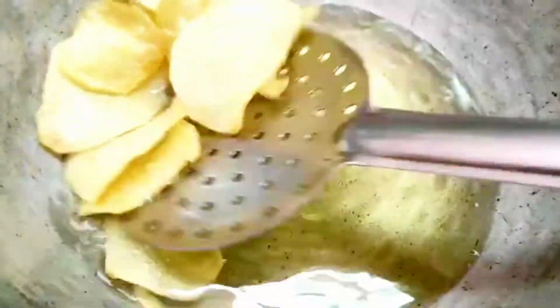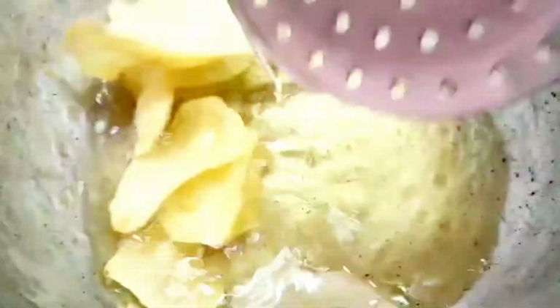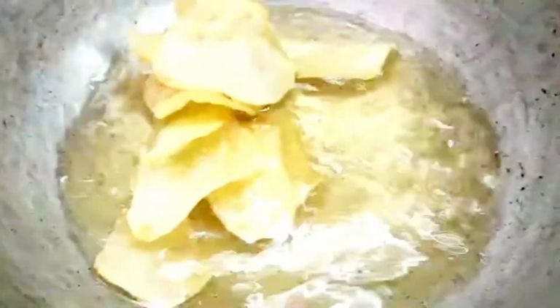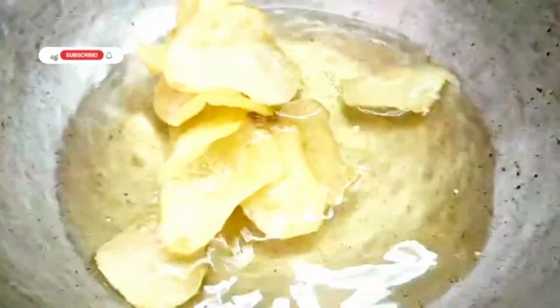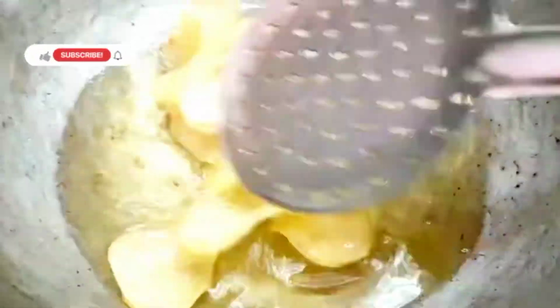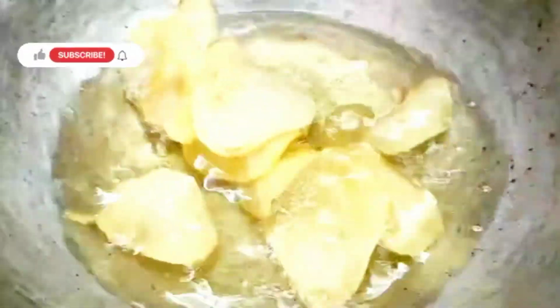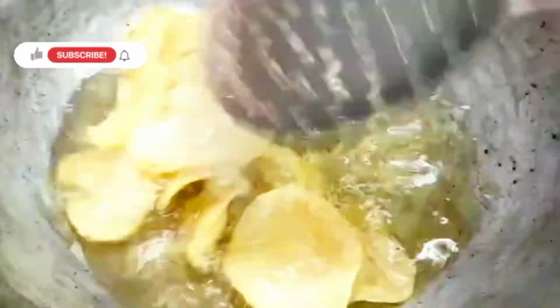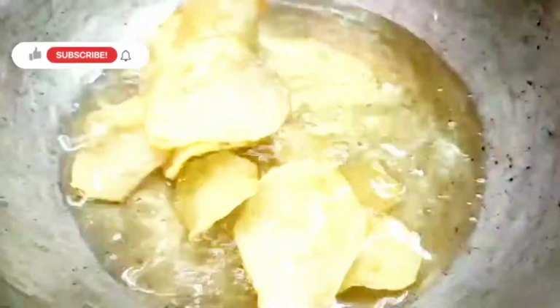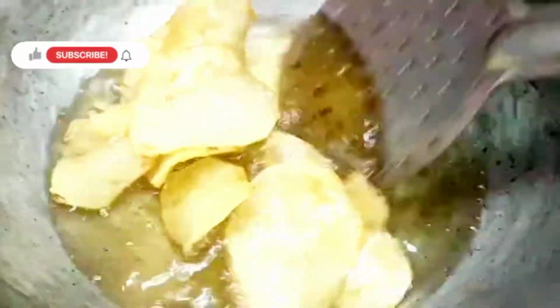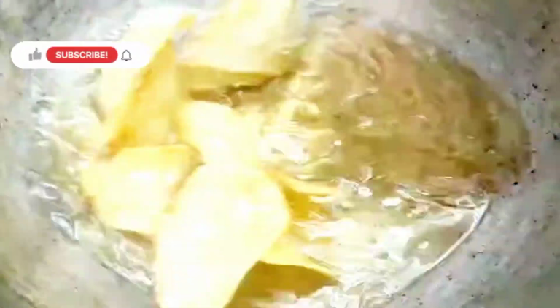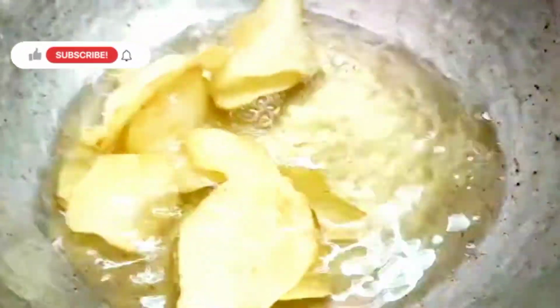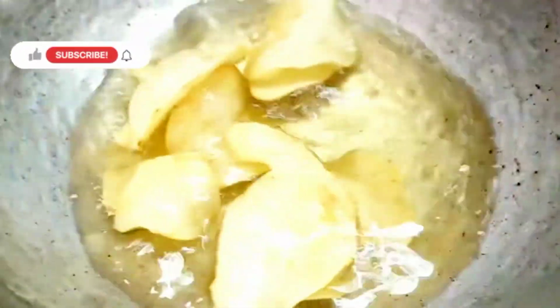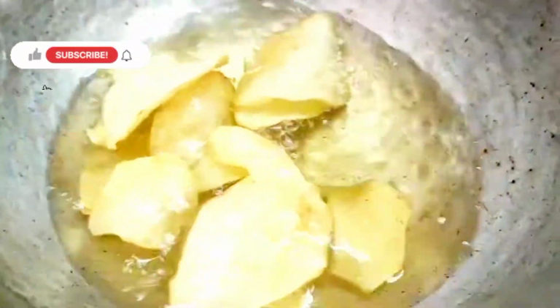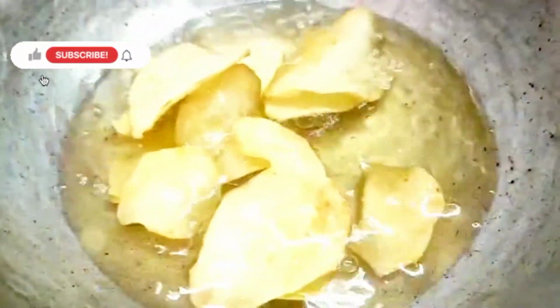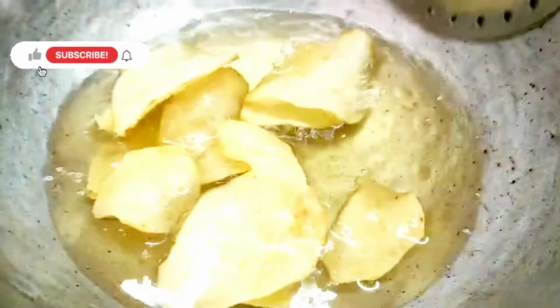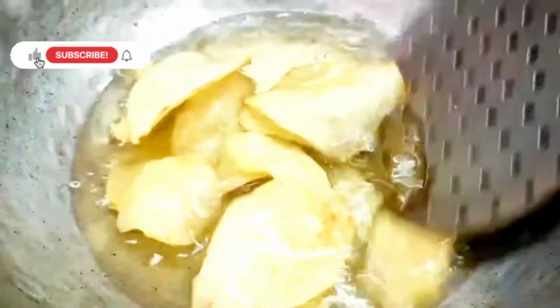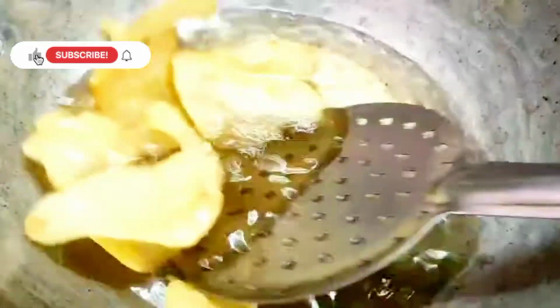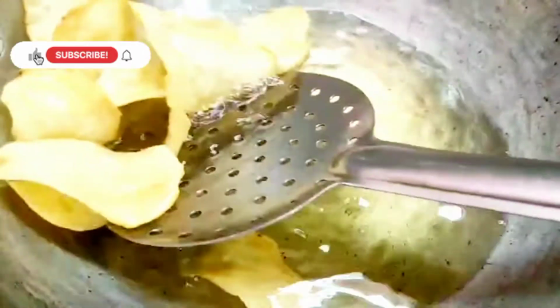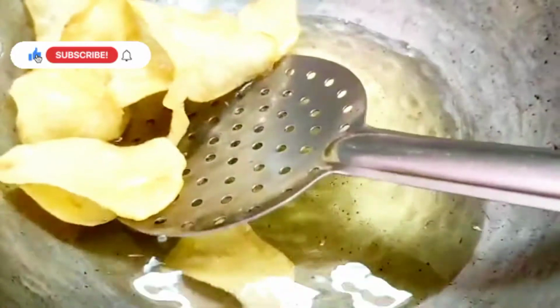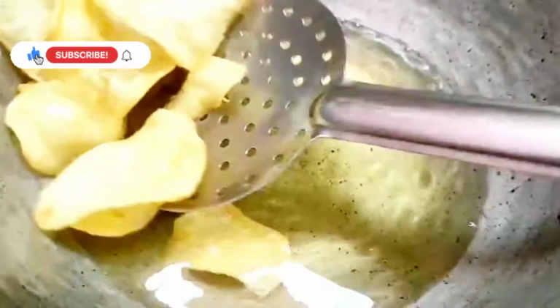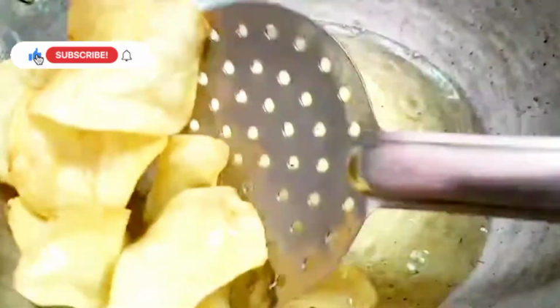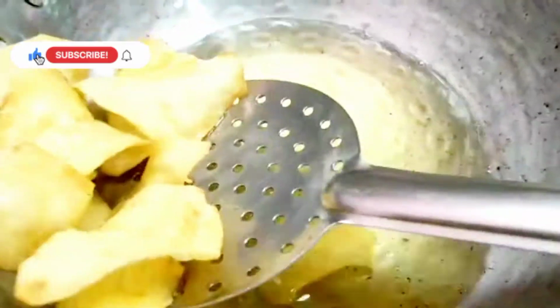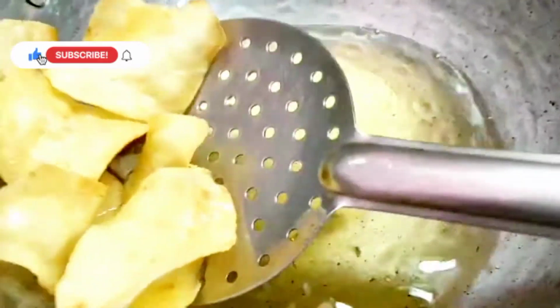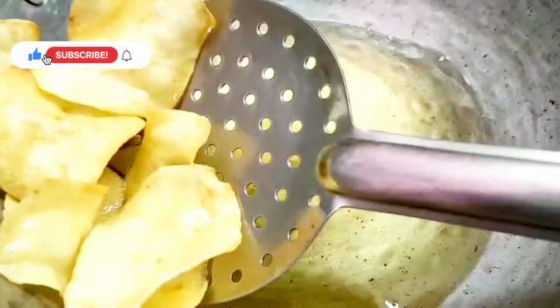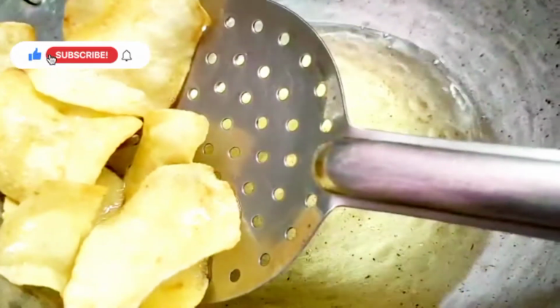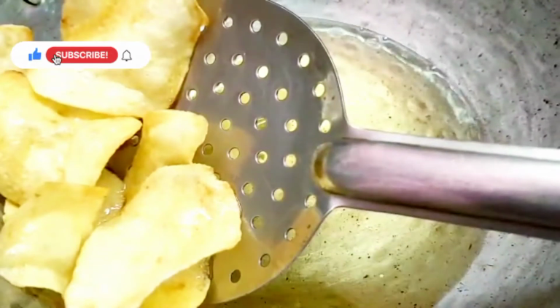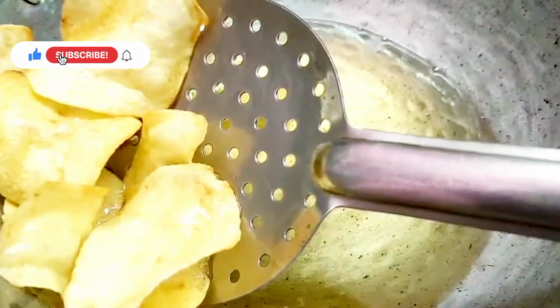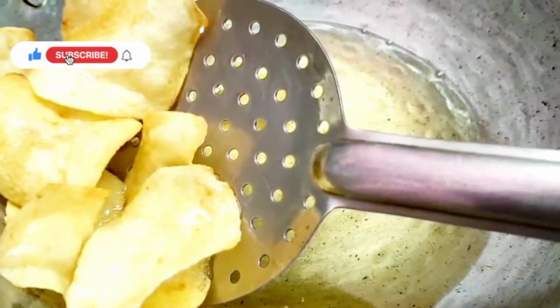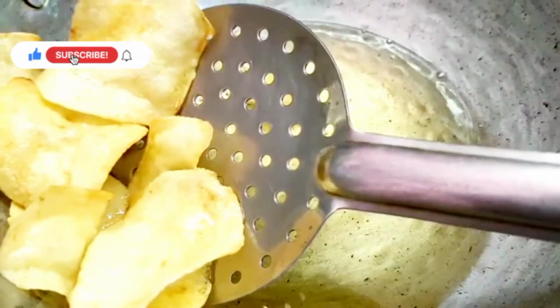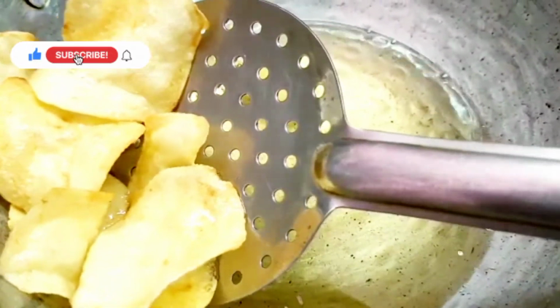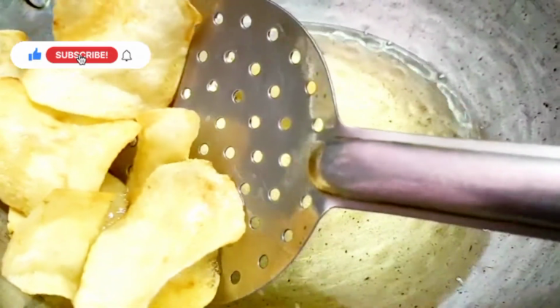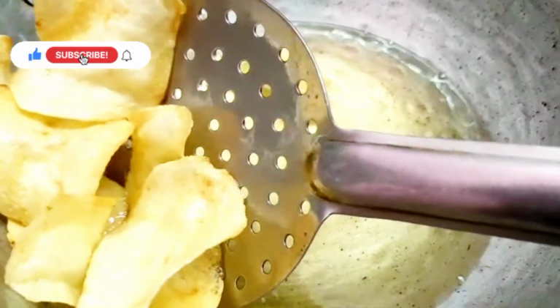Bubbles are ready. Look how crispy it is! Now we will shift to the plate.